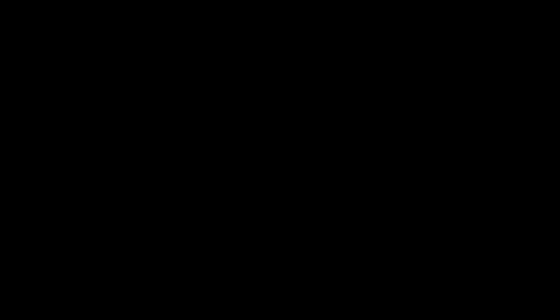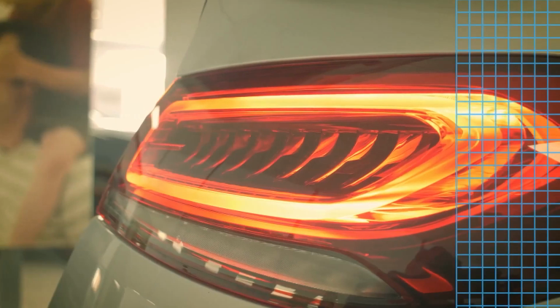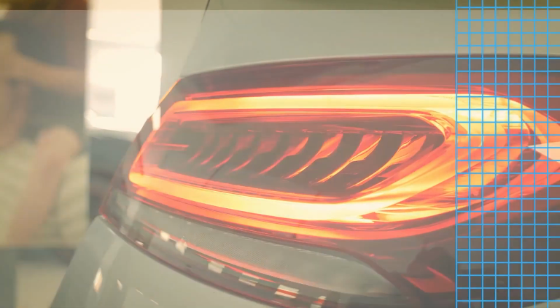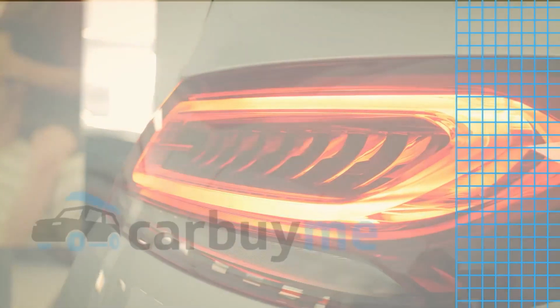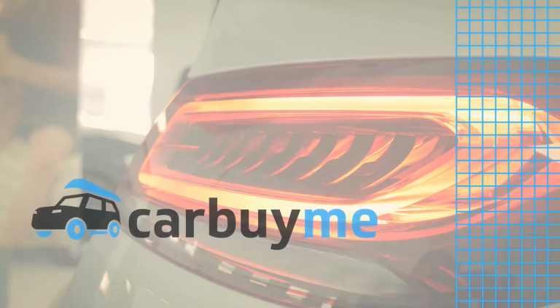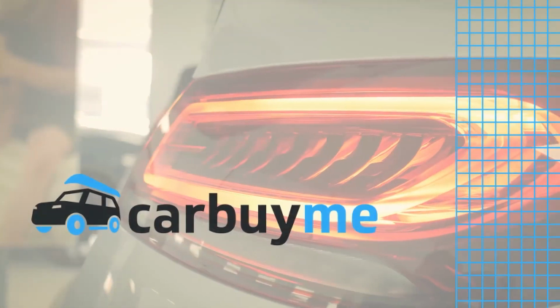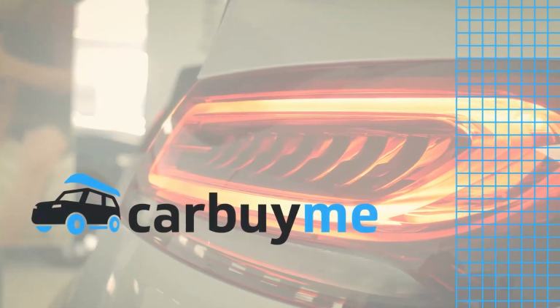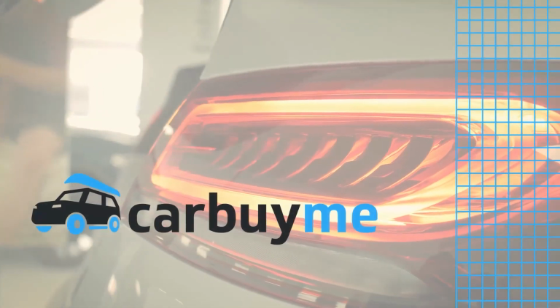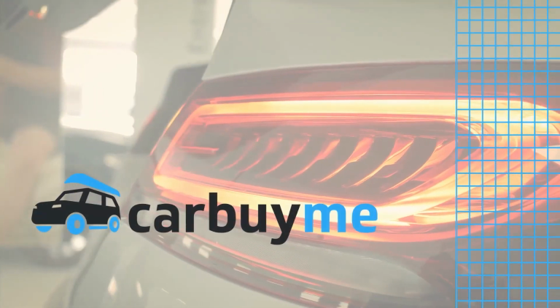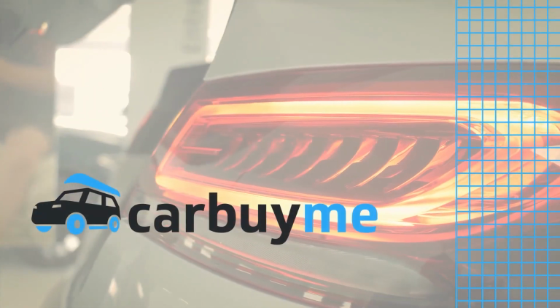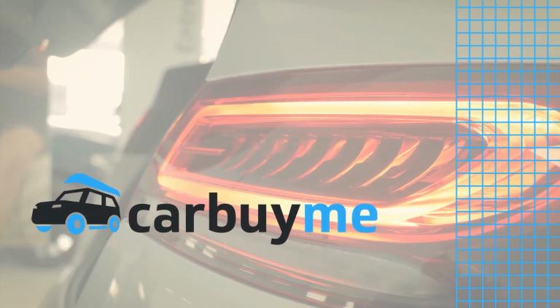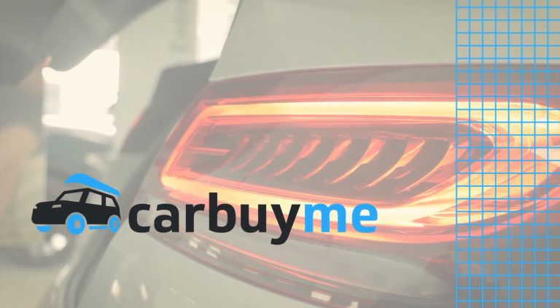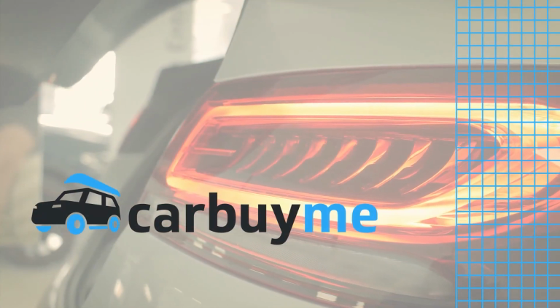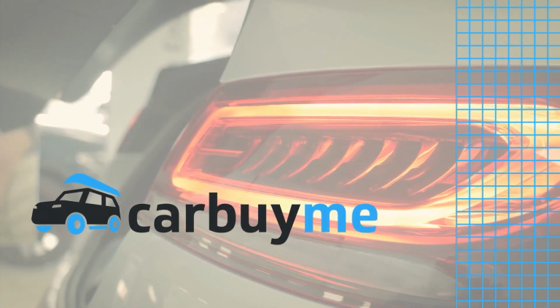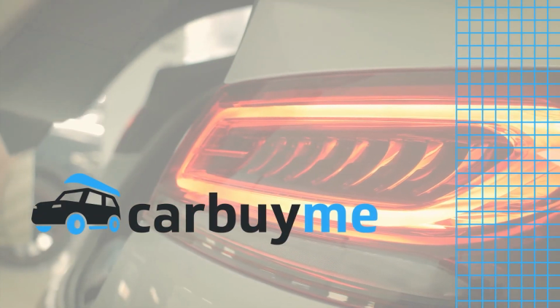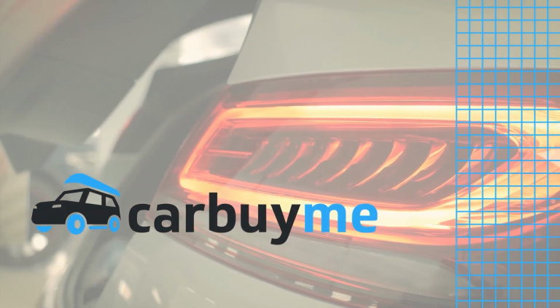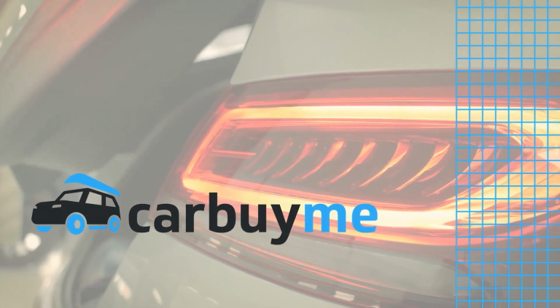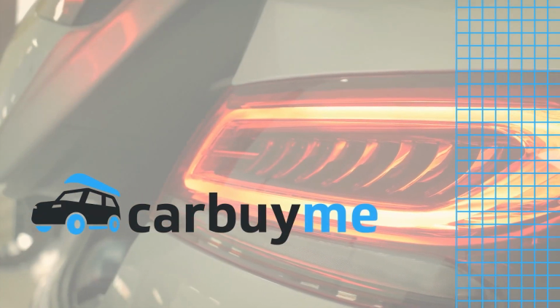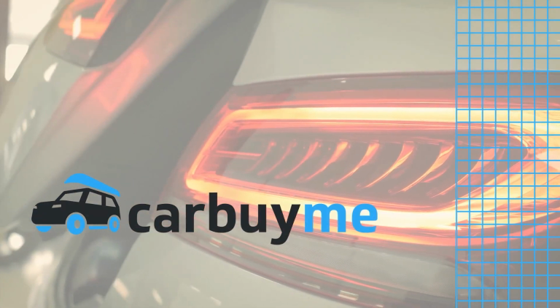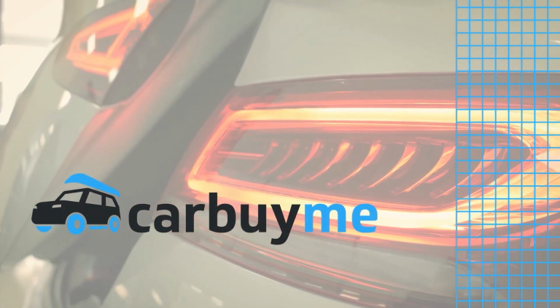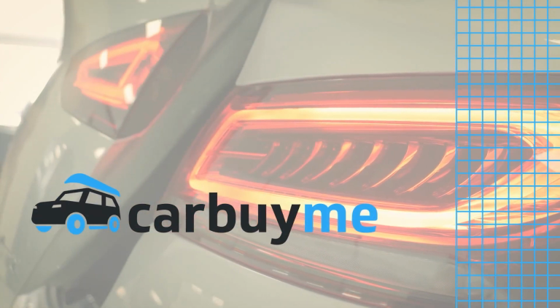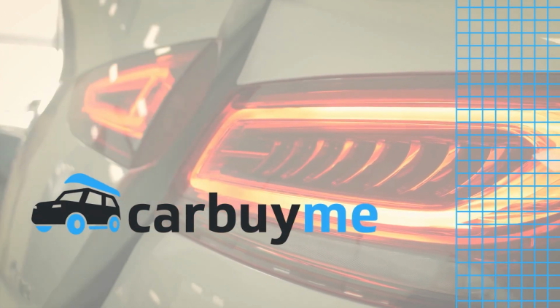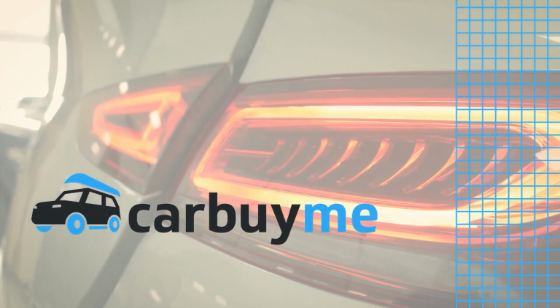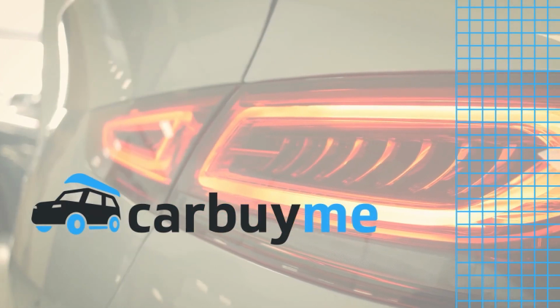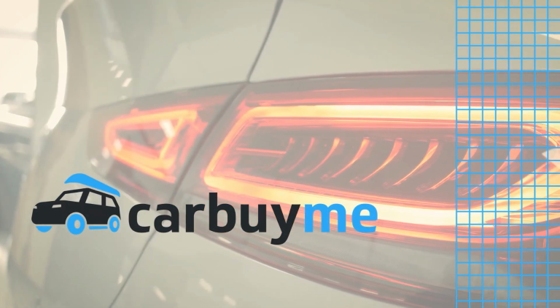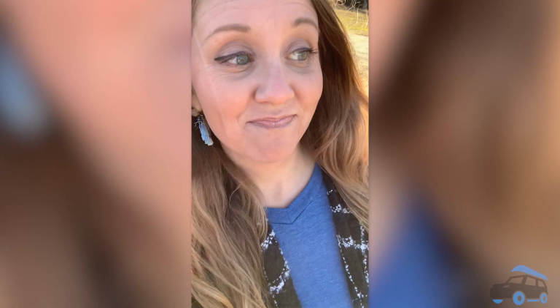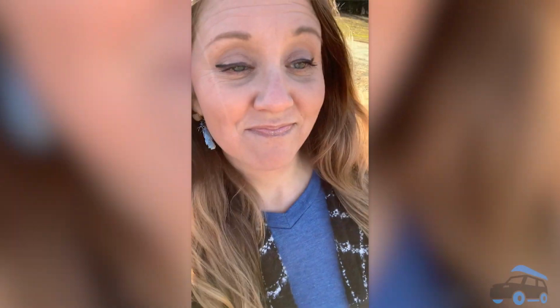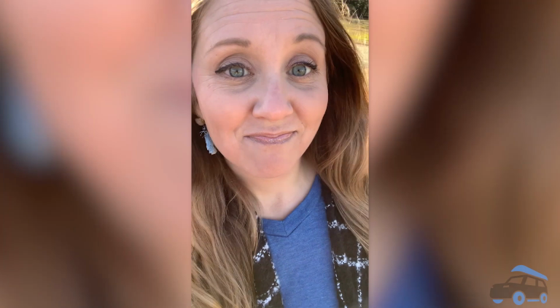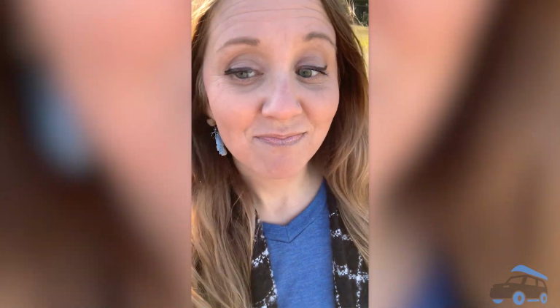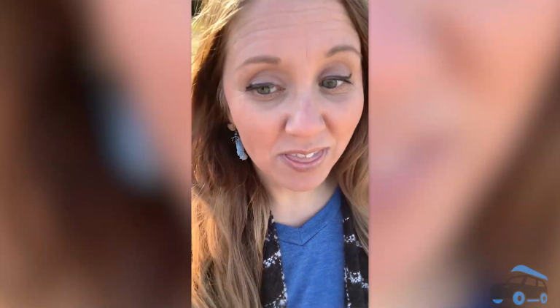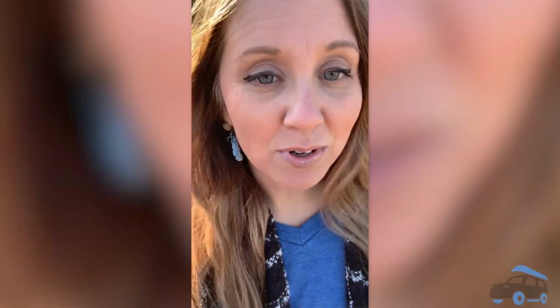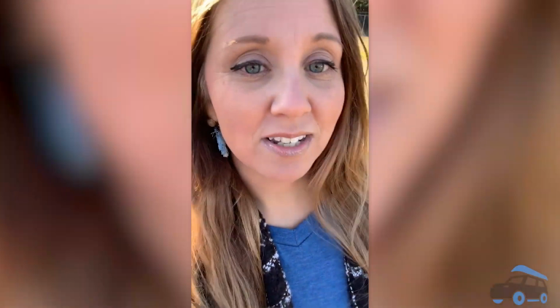Welcome to Car Buy Me with Cameron, where I give you tips to personalize any model to your taste. Within reason.